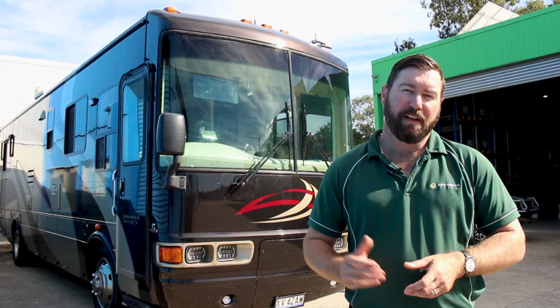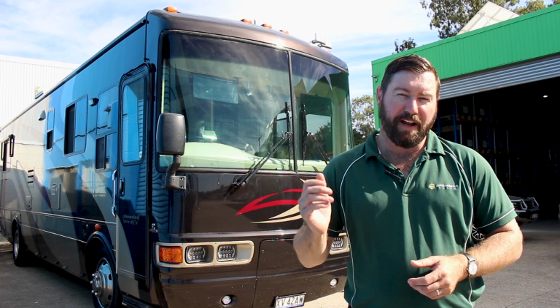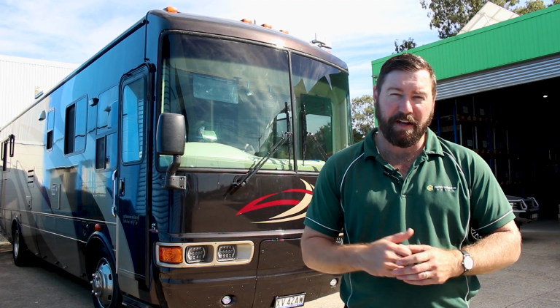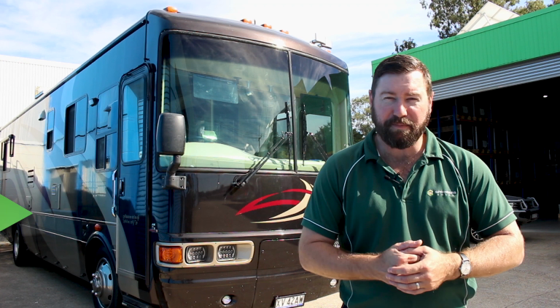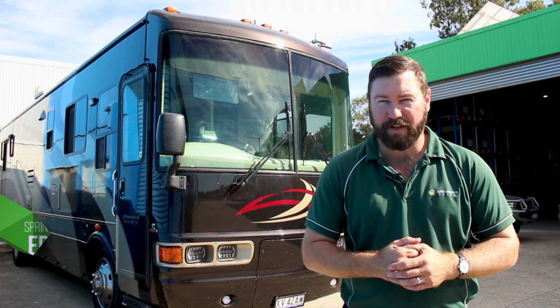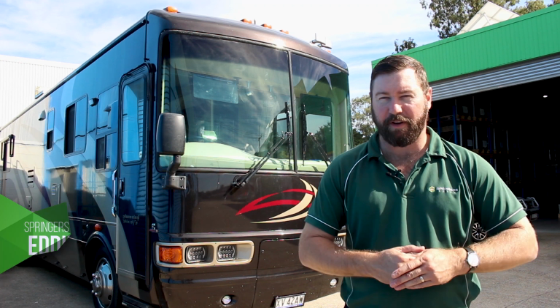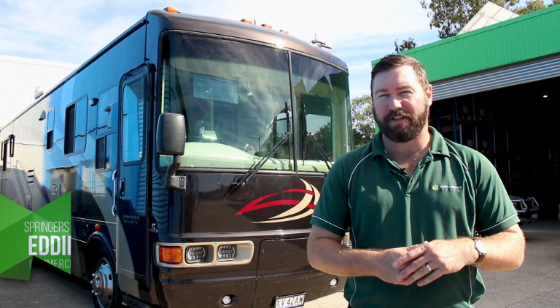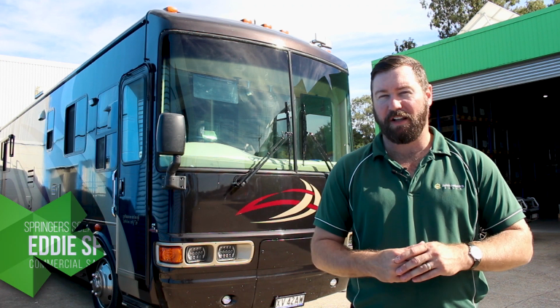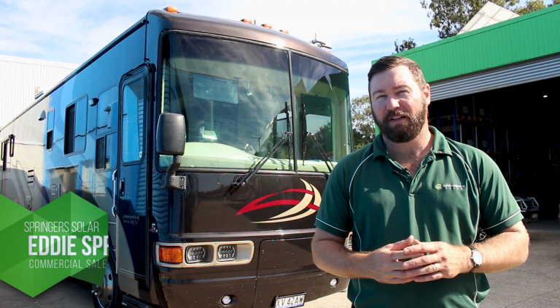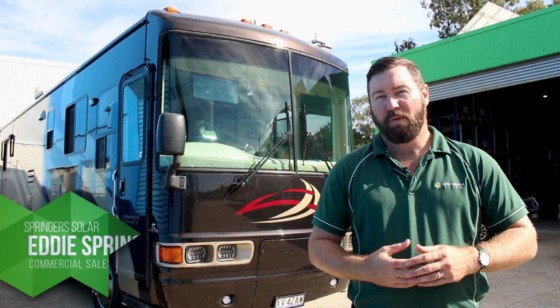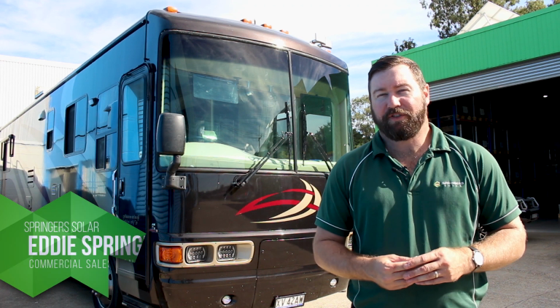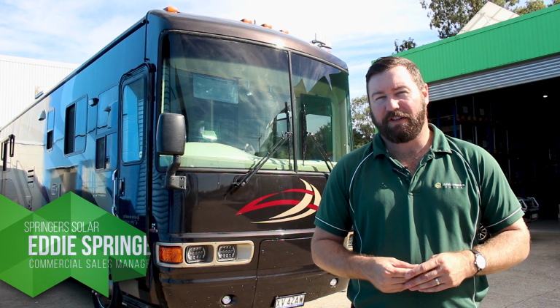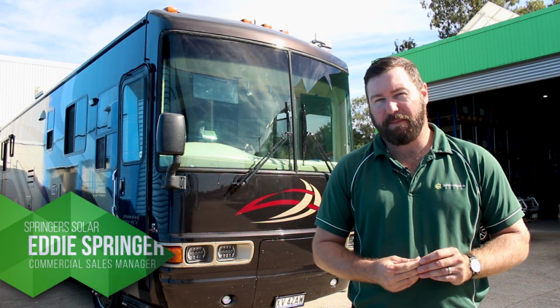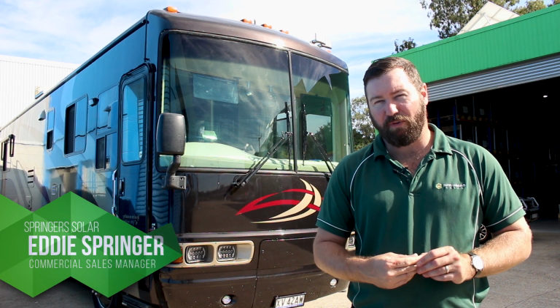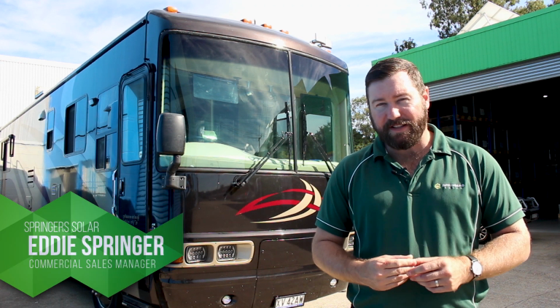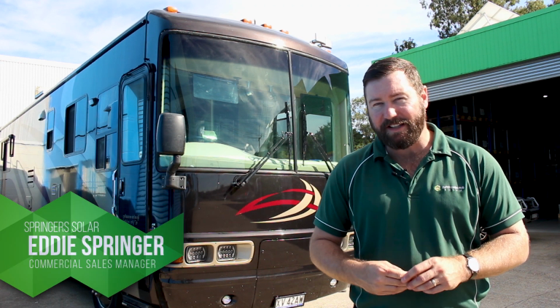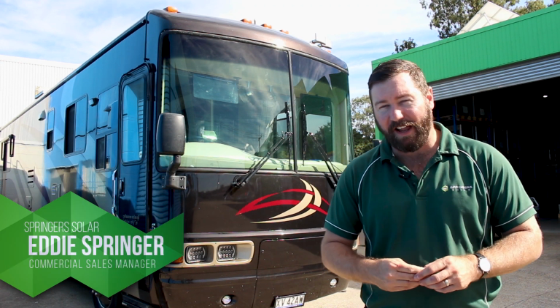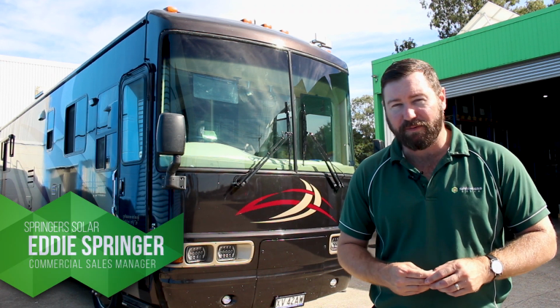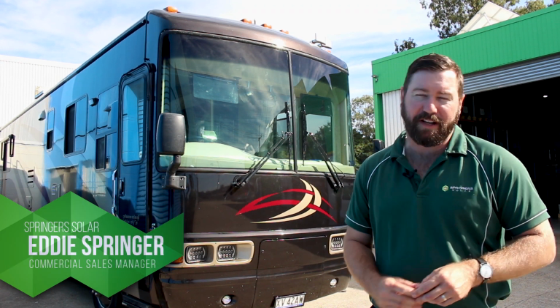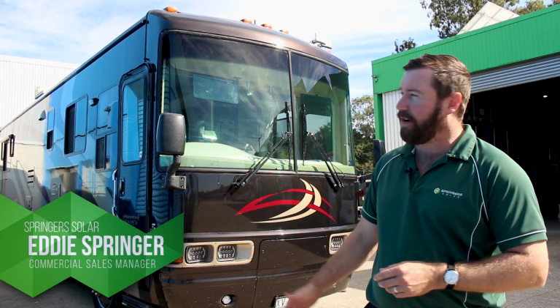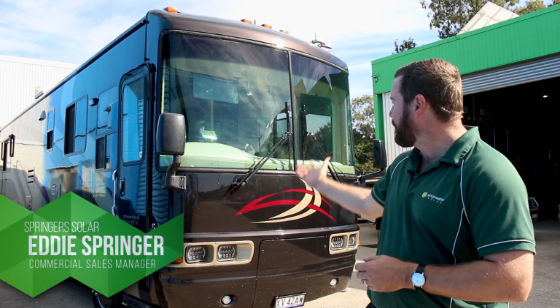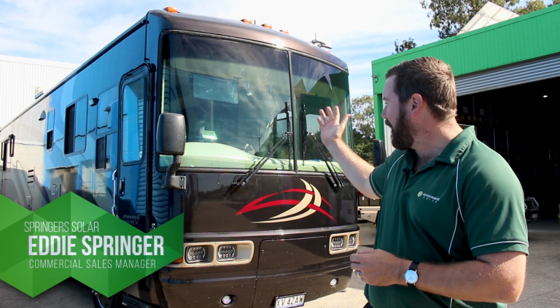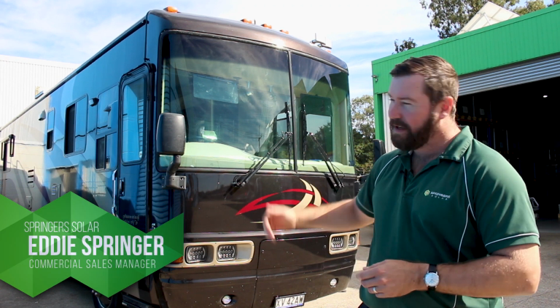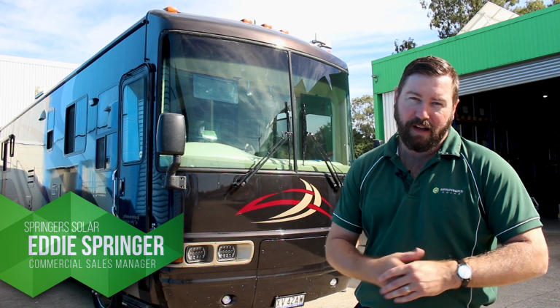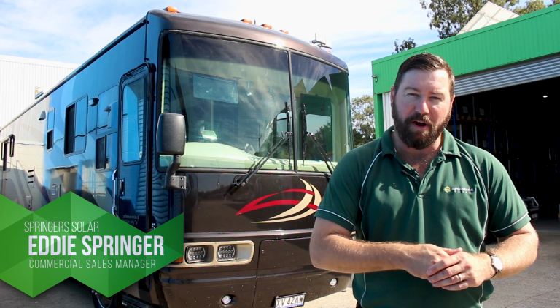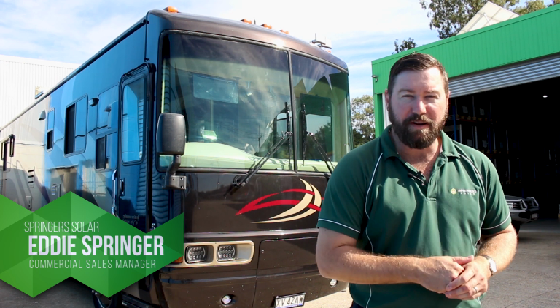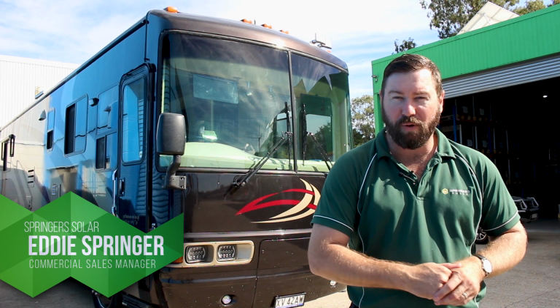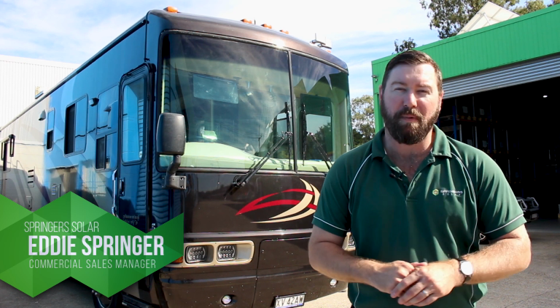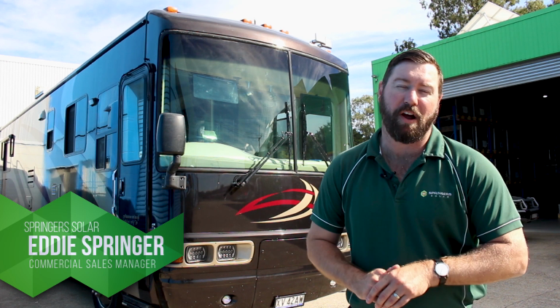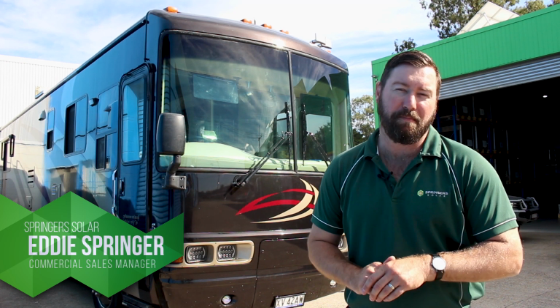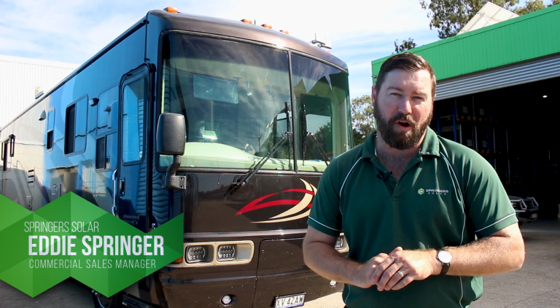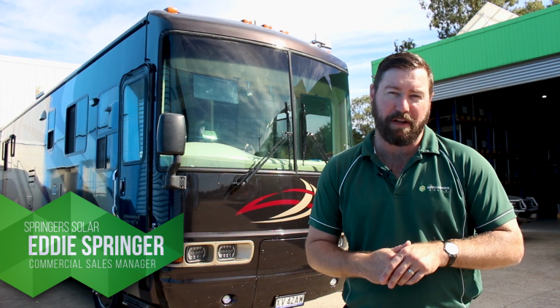G'day, I'm Eddie Springer, Springer Solar. Wanted to chat to you about a recent installation we did on this American import motorhome behind me.